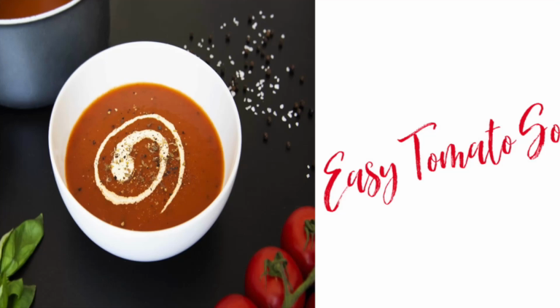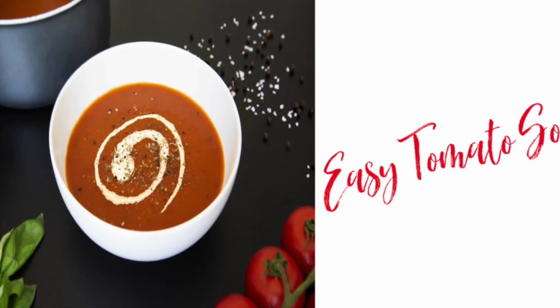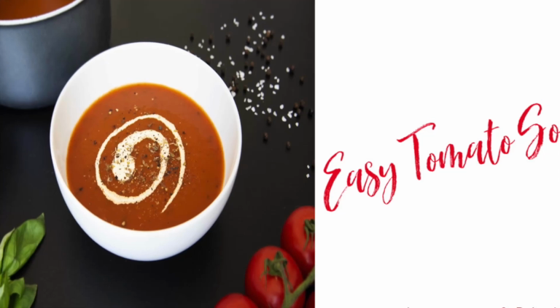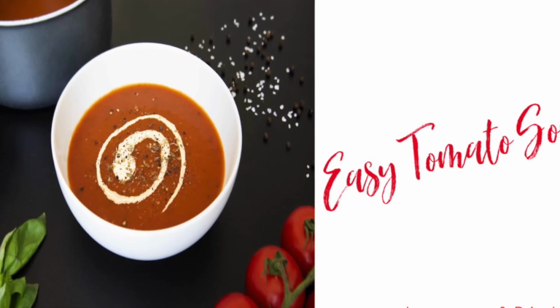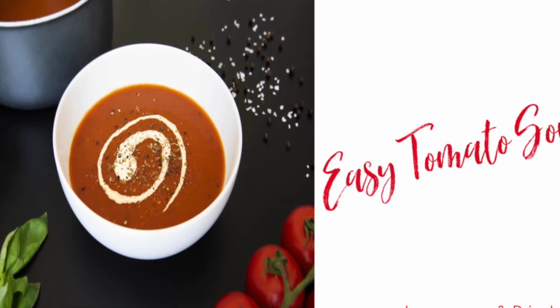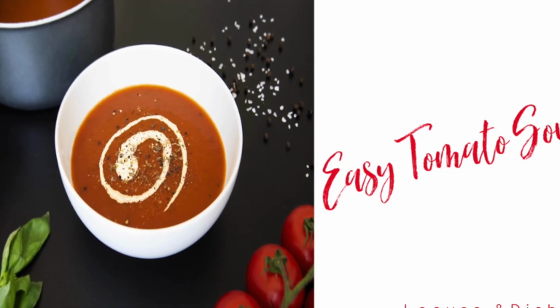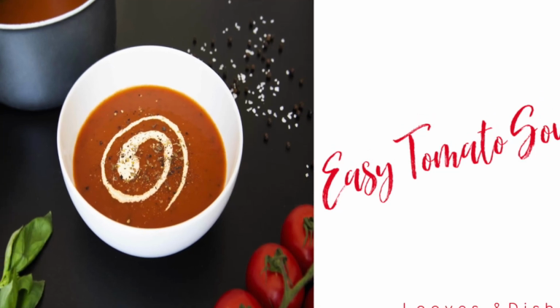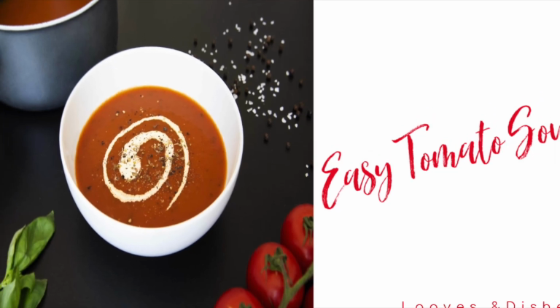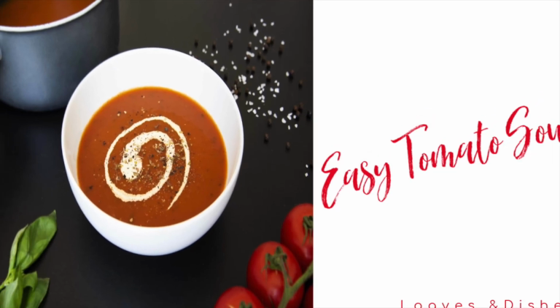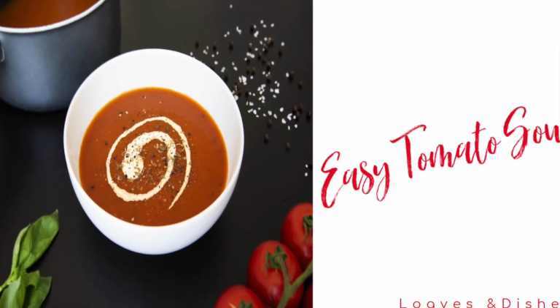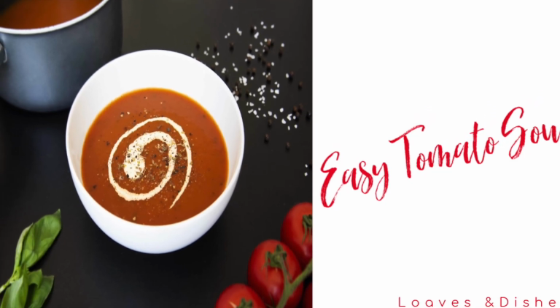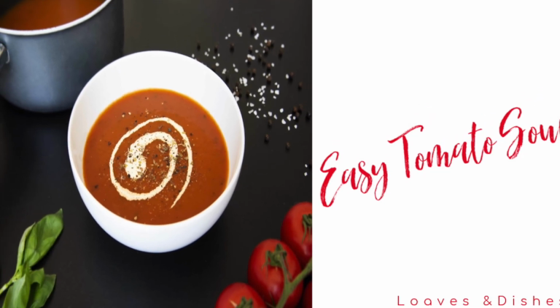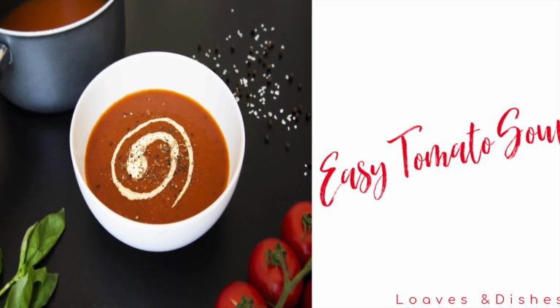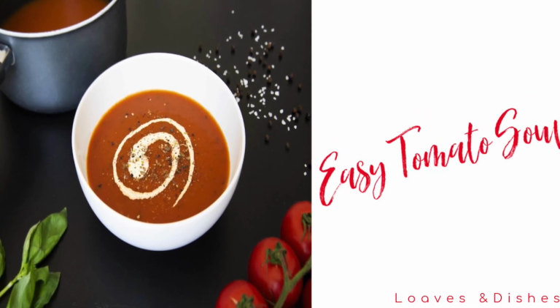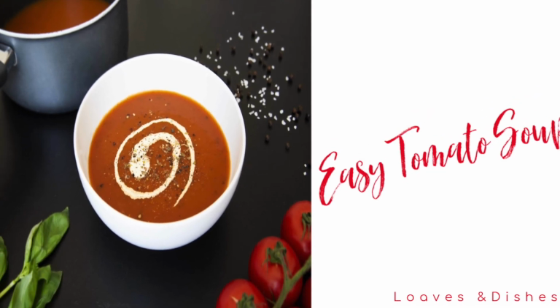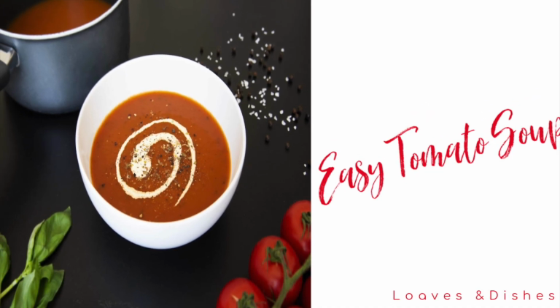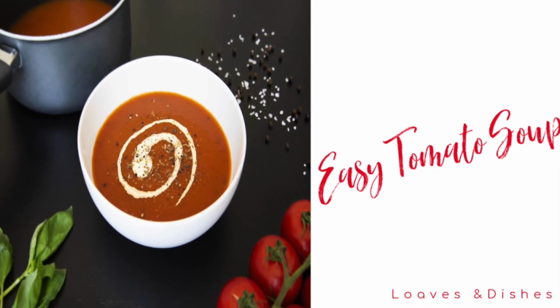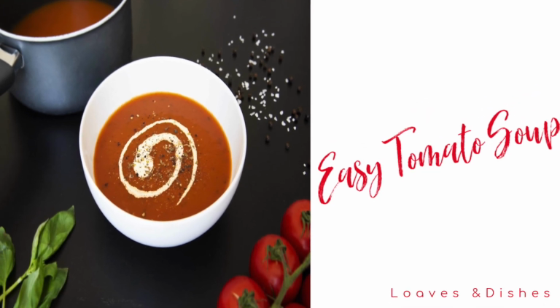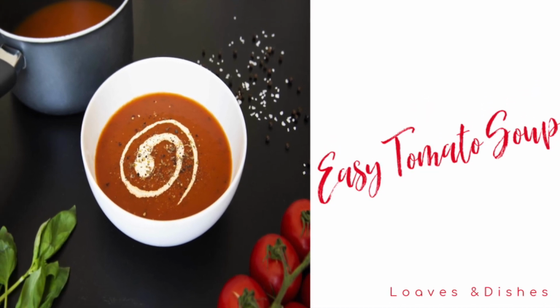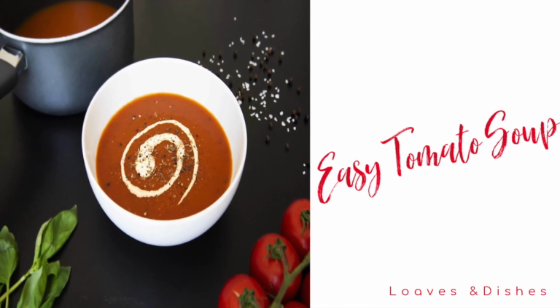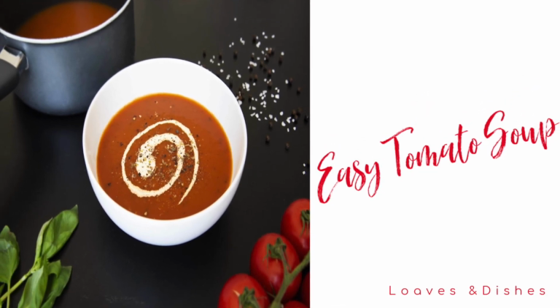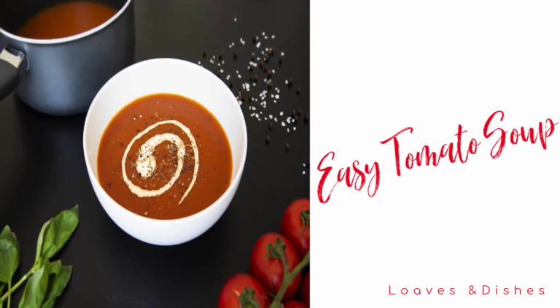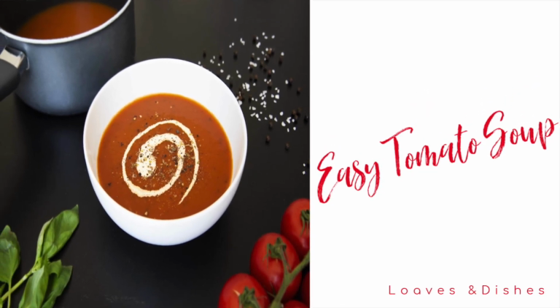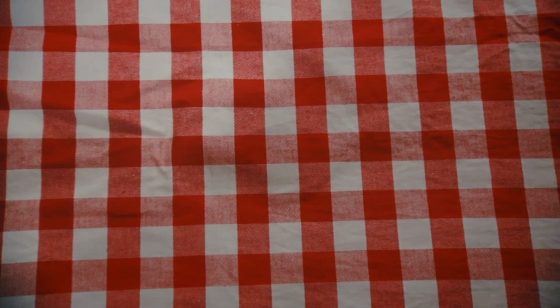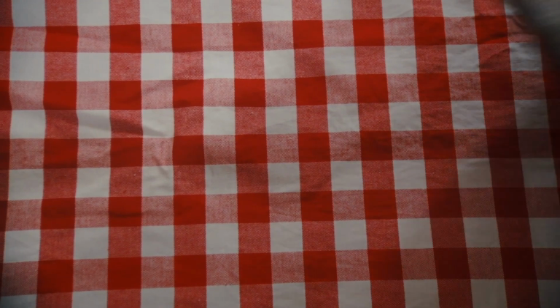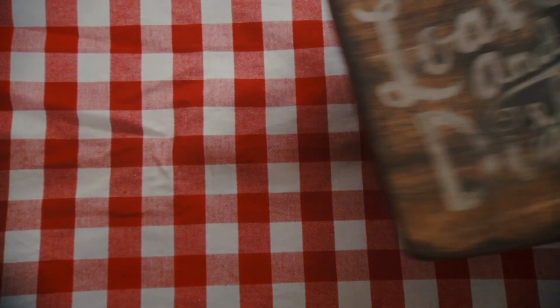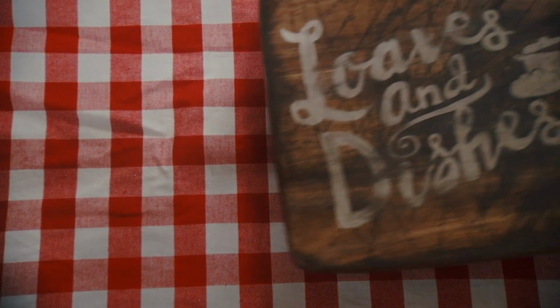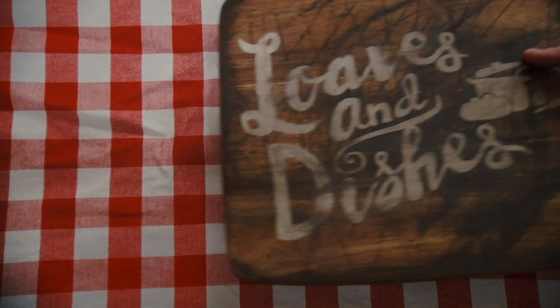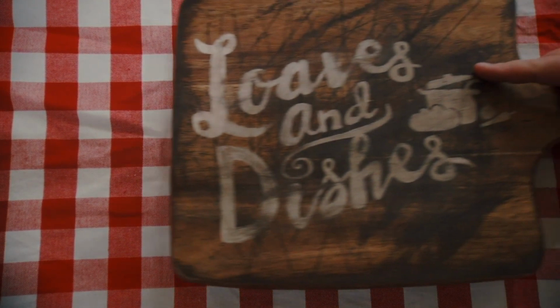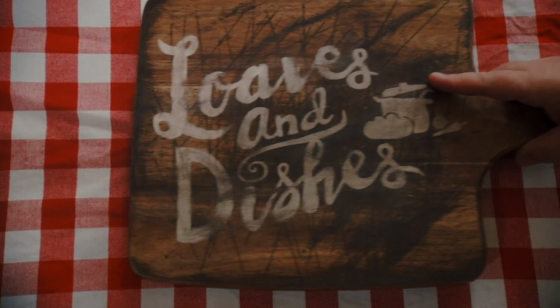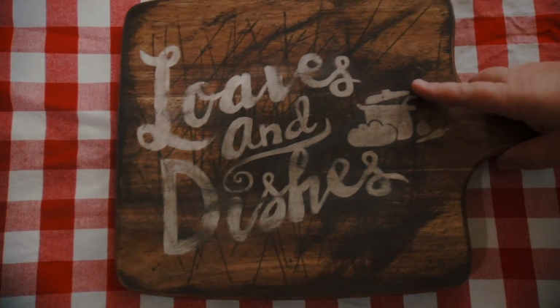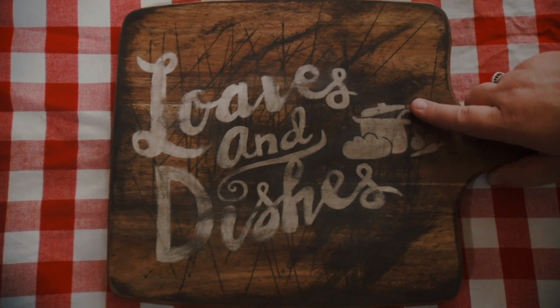Hey, it's Sarah with Loaves and Dishes, and today I'm going to be showing you how to make this super easy tomato soup.